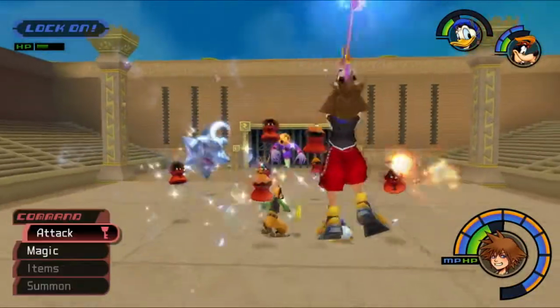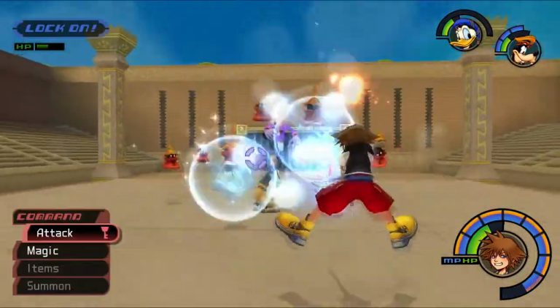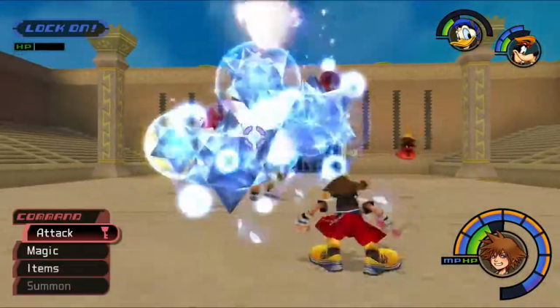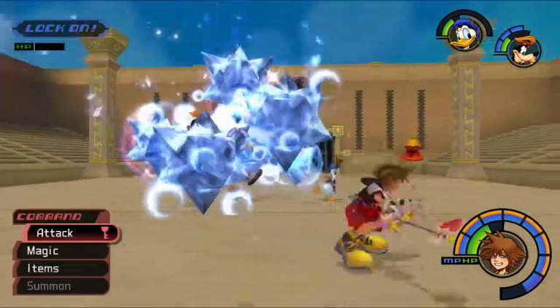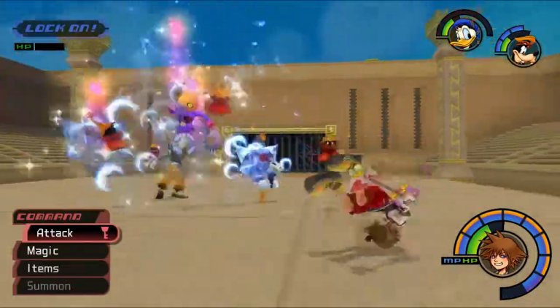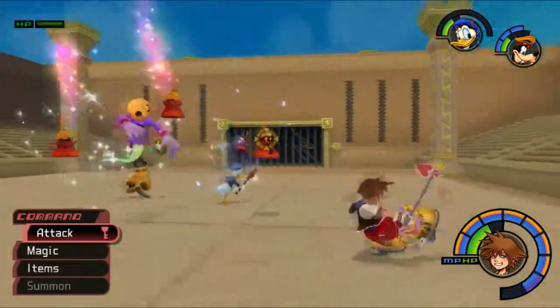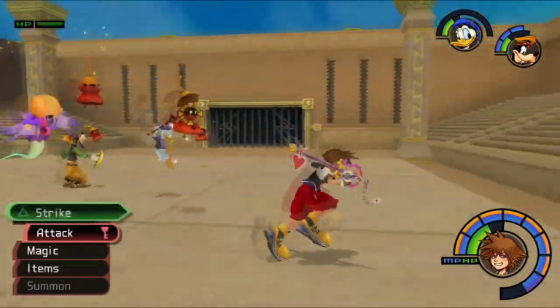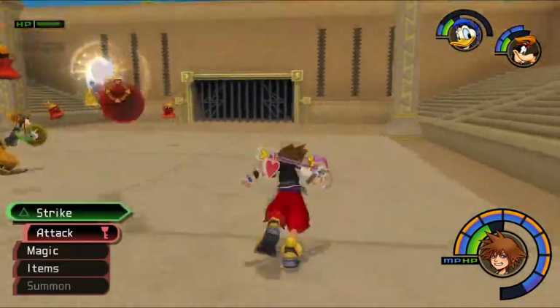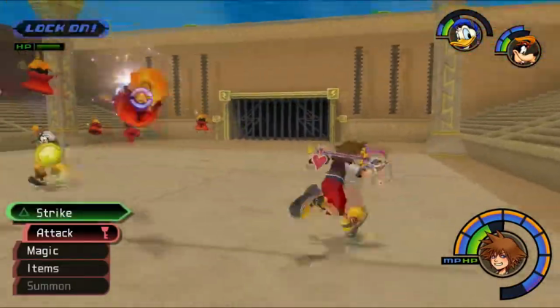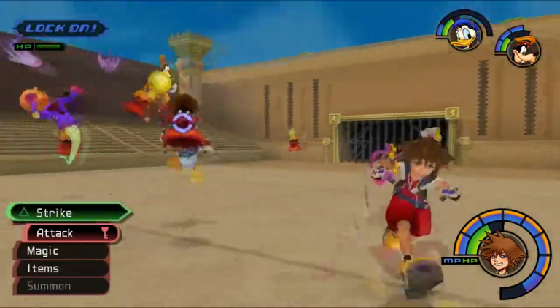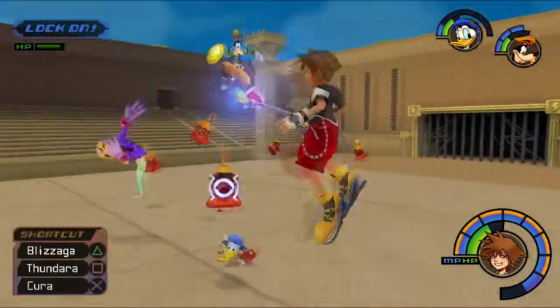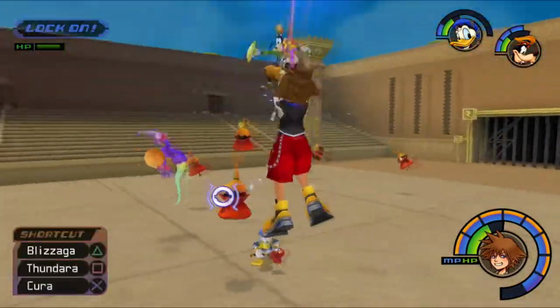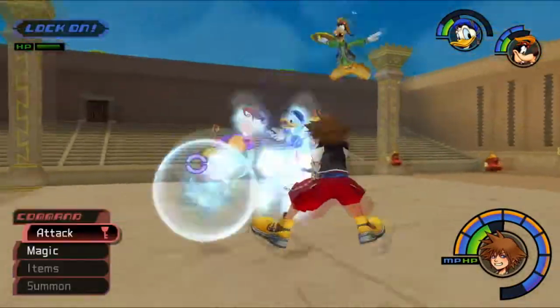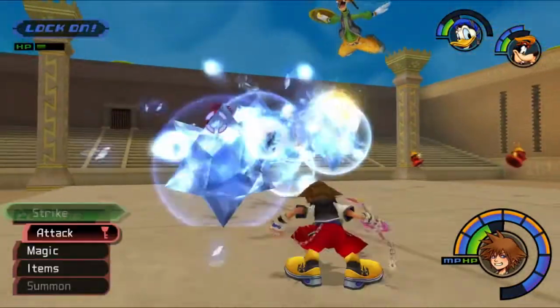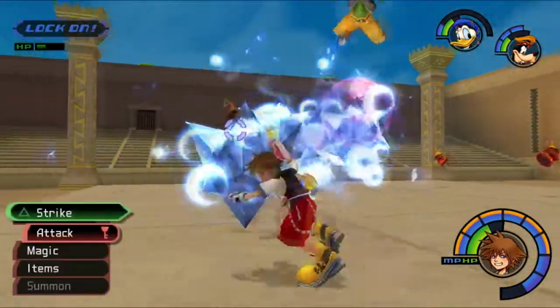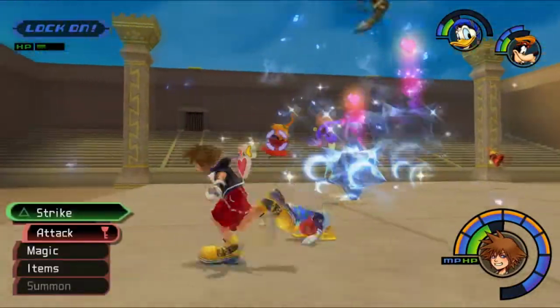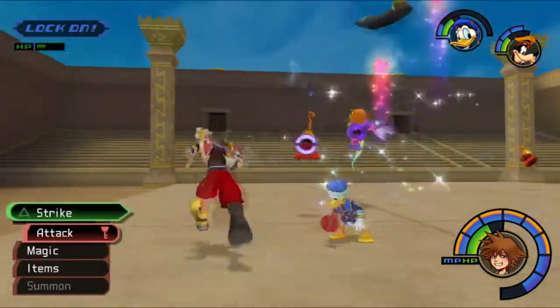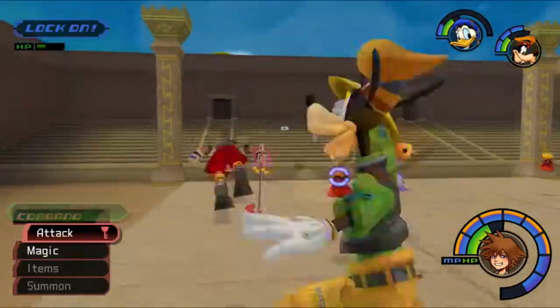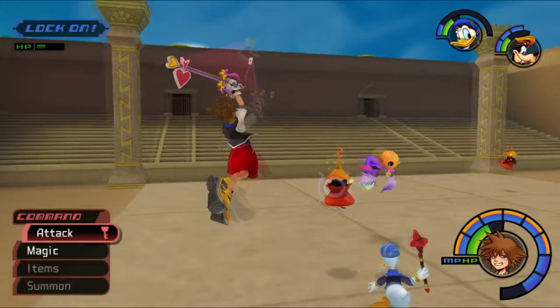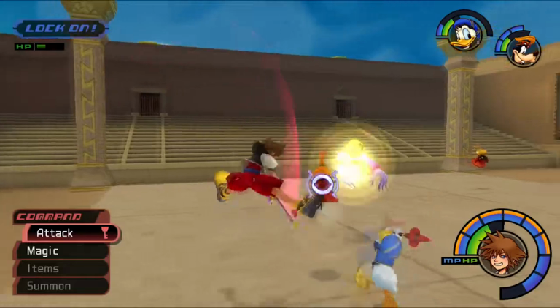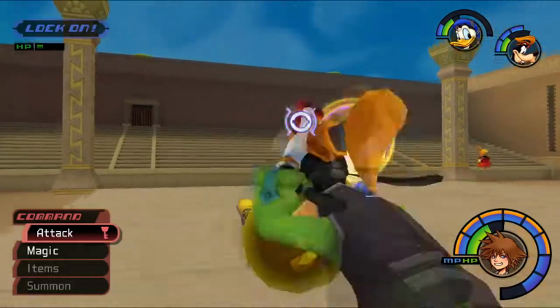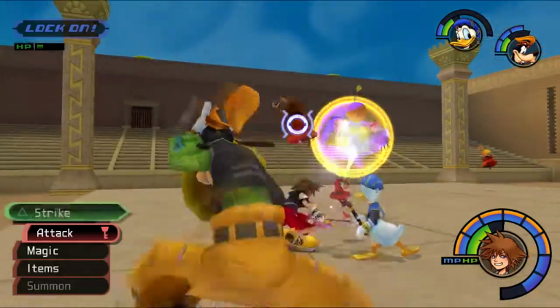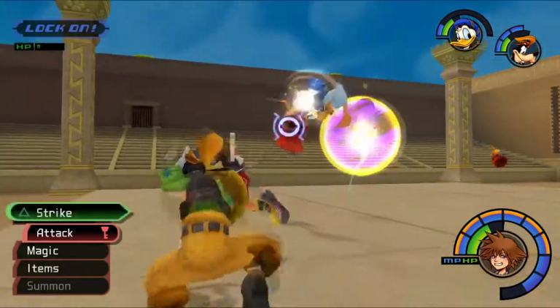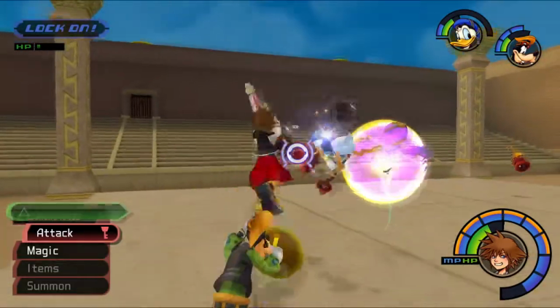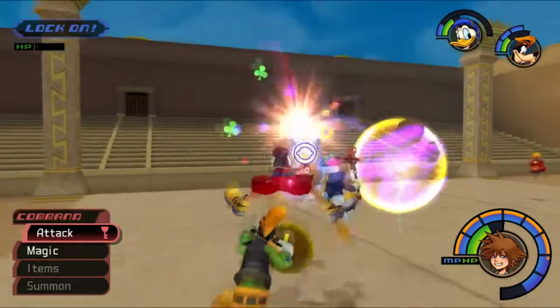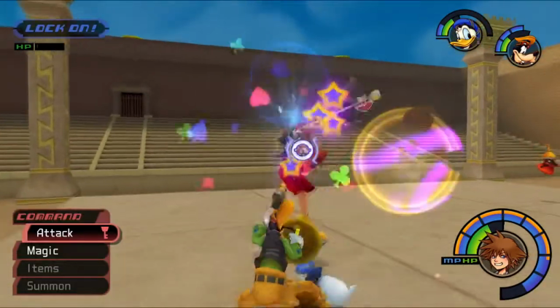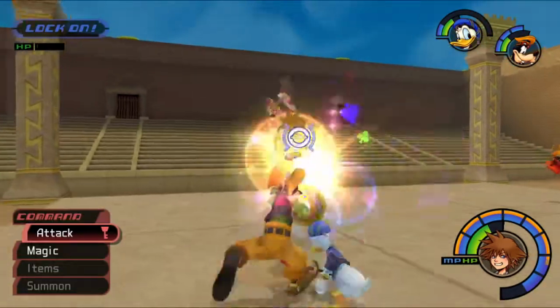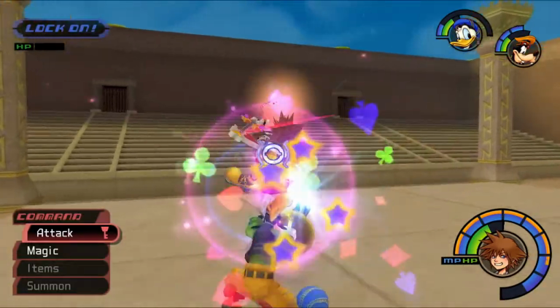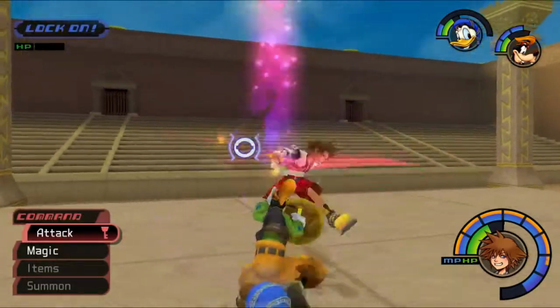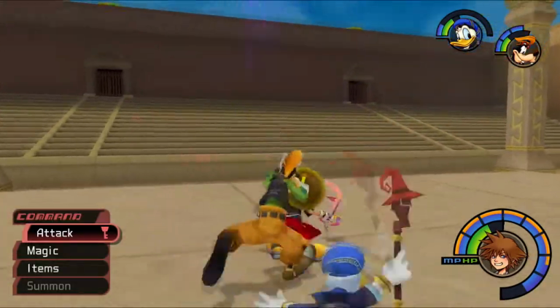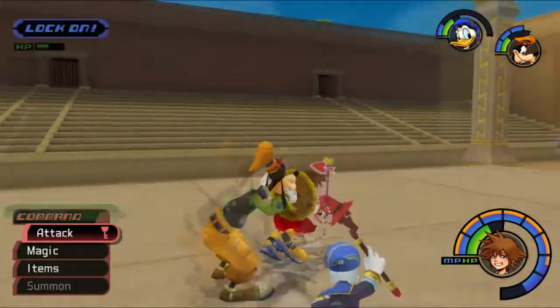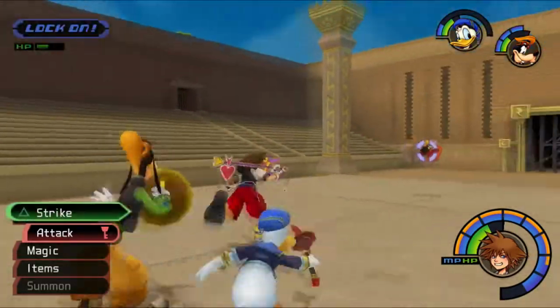The Blizzaga upgrade actually - oh my god, that makes all the difference. The damage output now is significantly better.